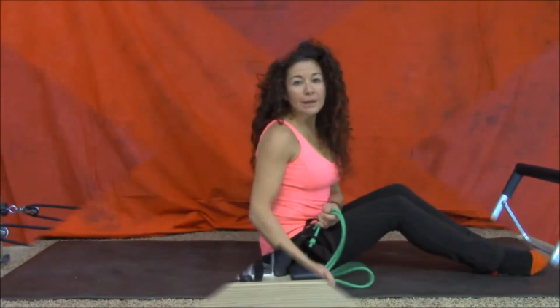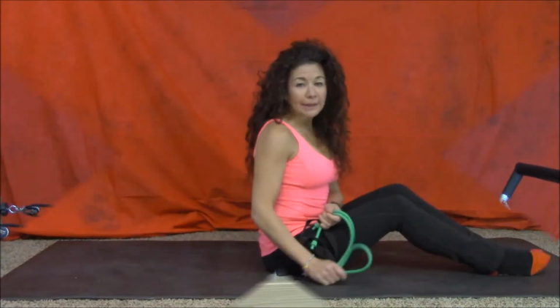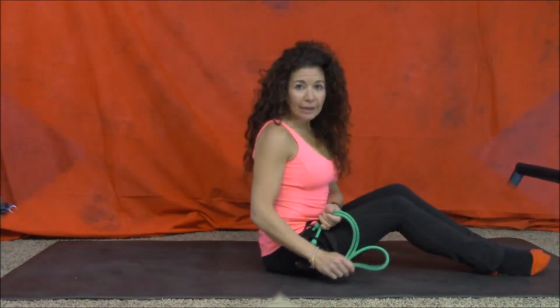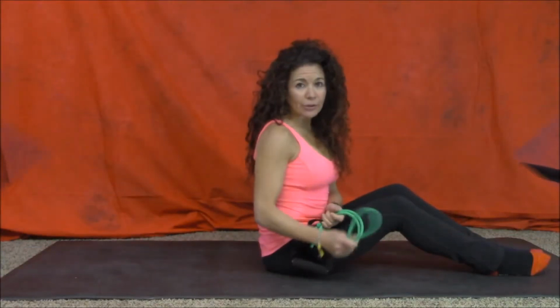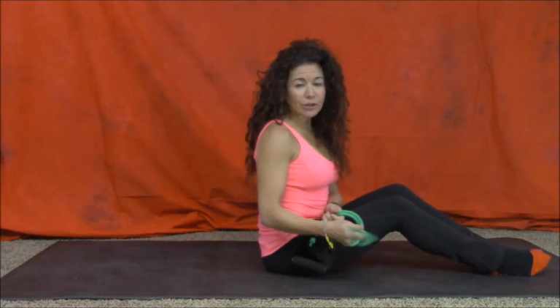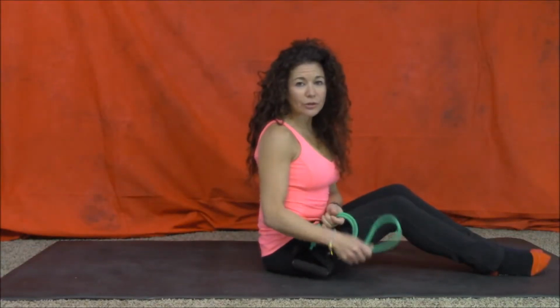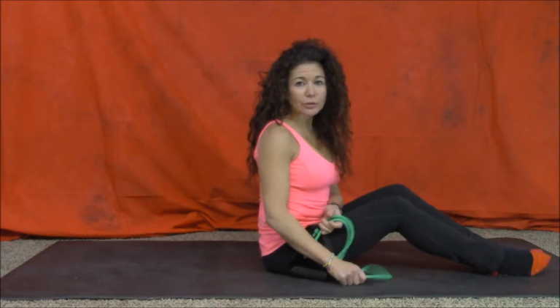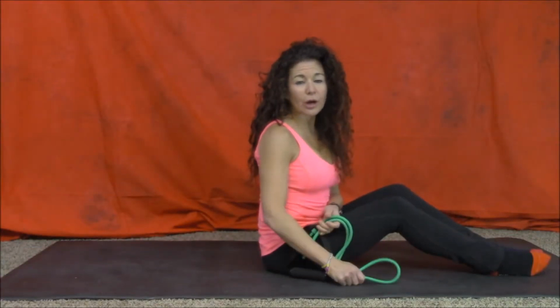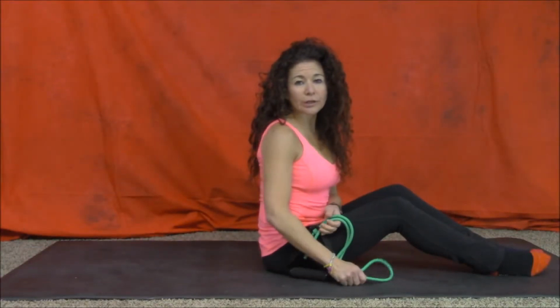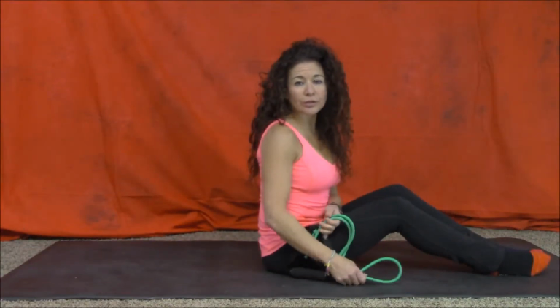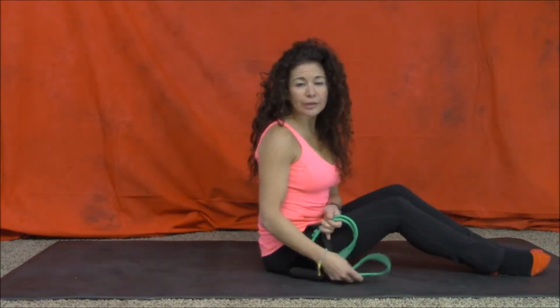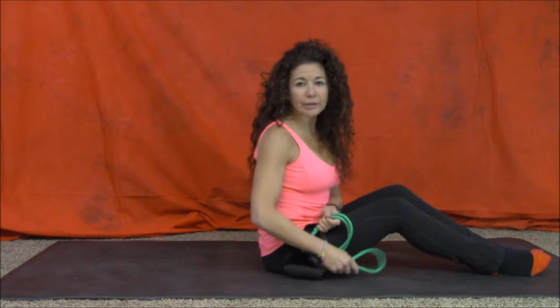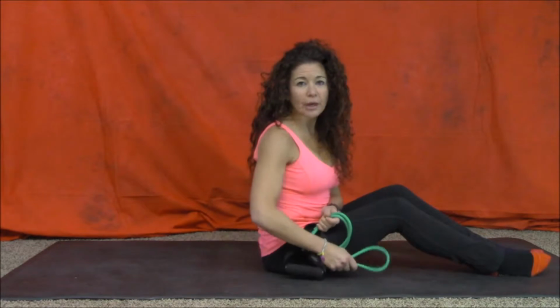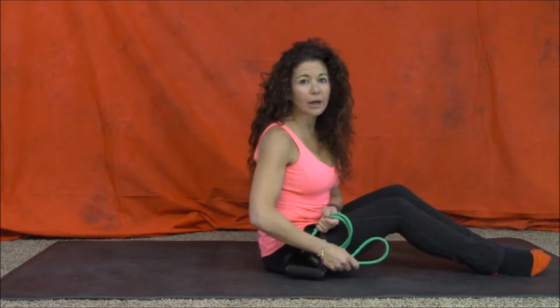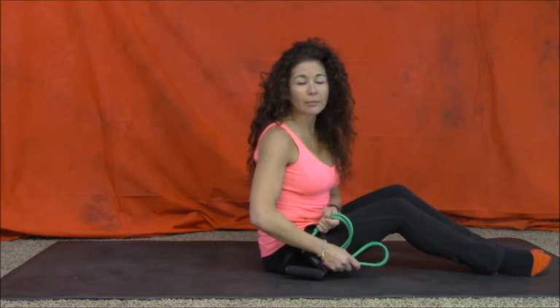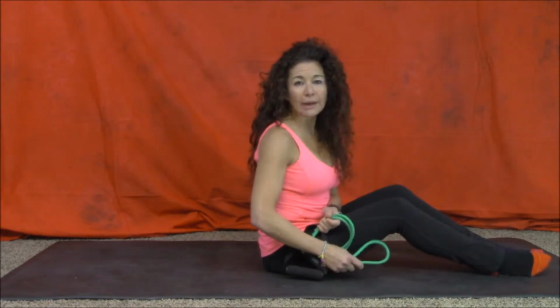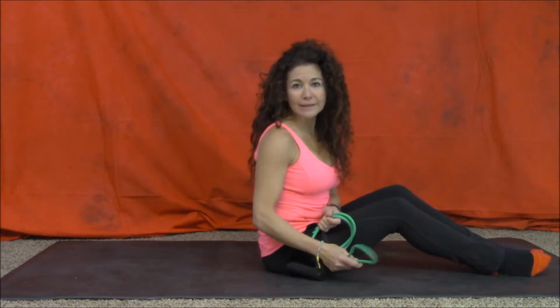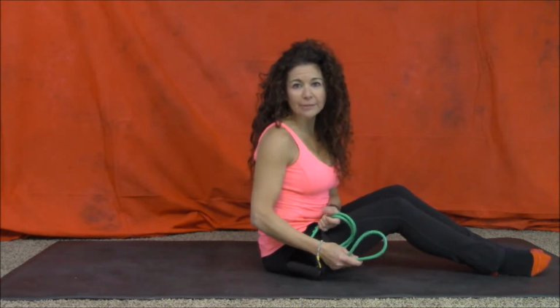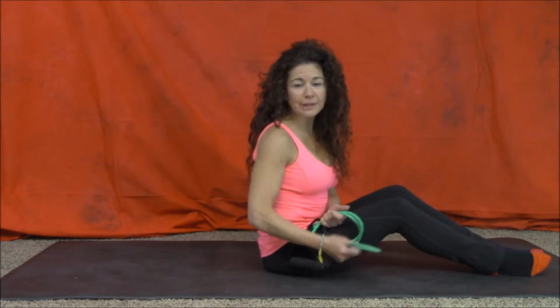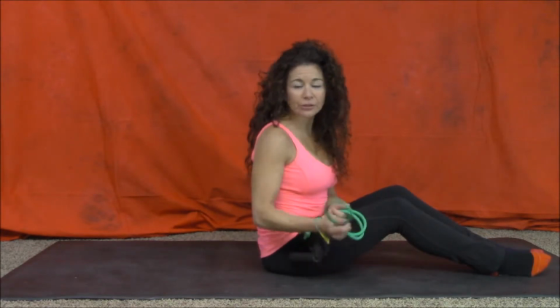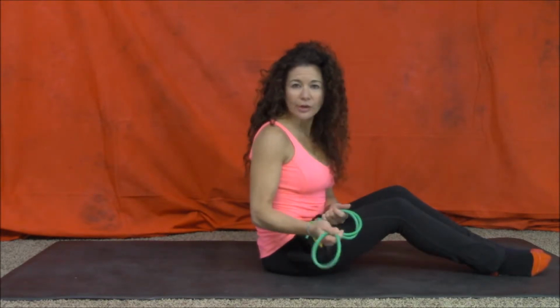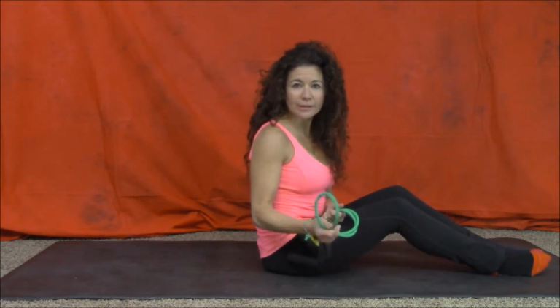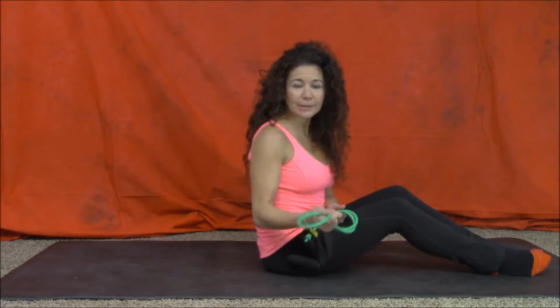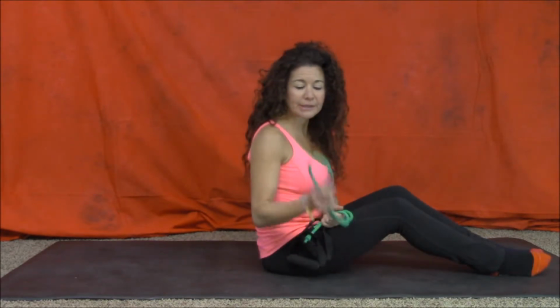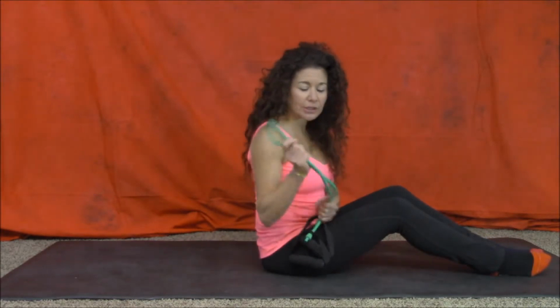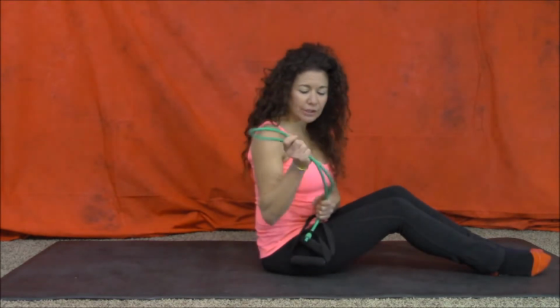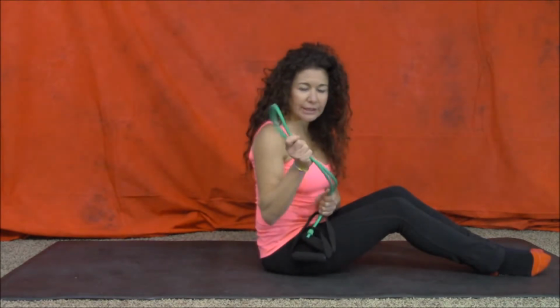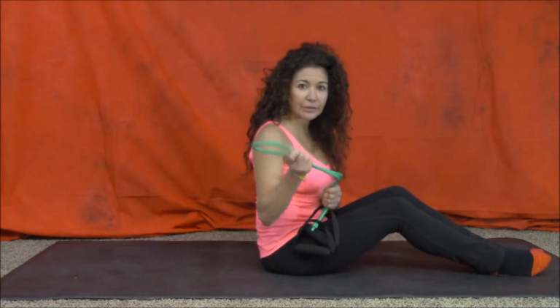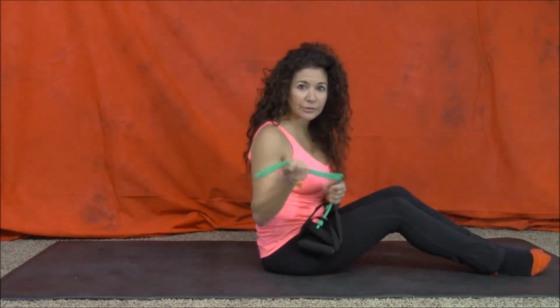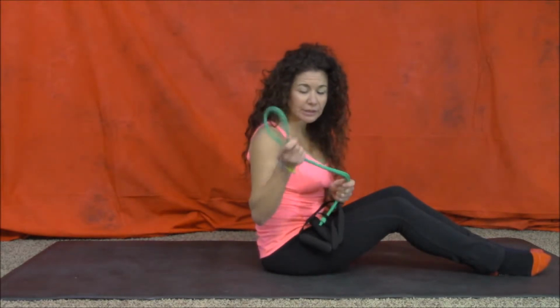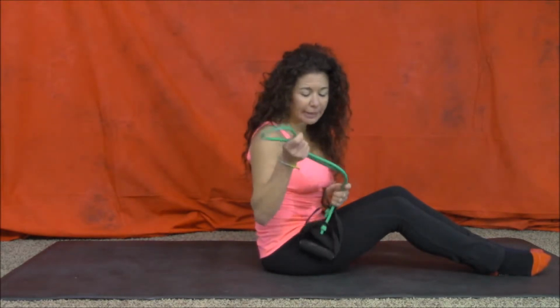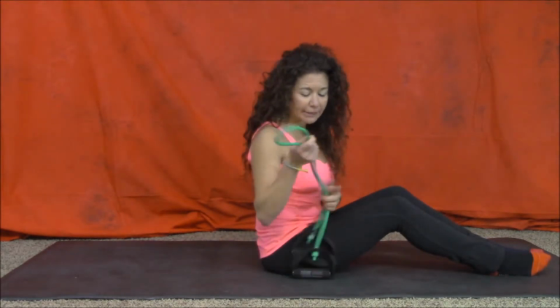Now I'm going to show you Hug a tree, biceps, and your tricep extension, again using the band.